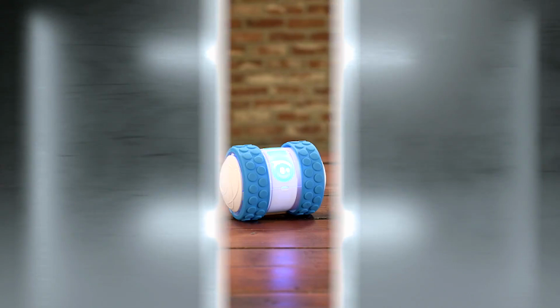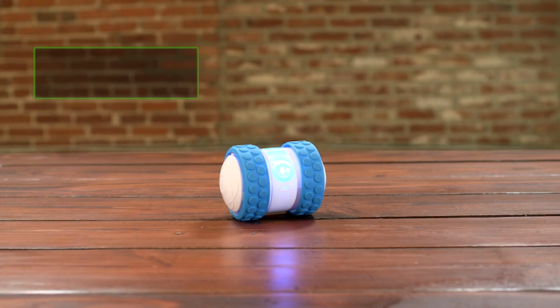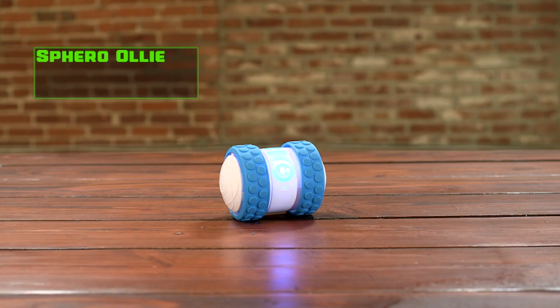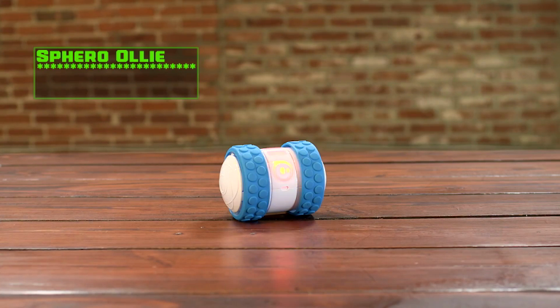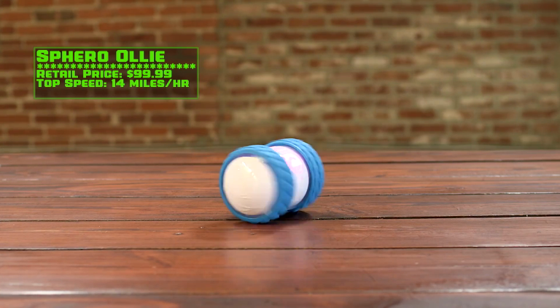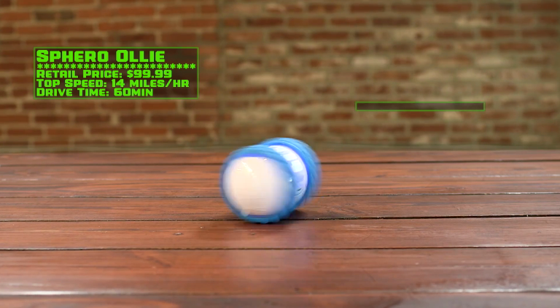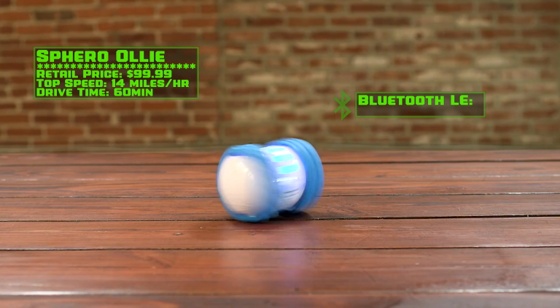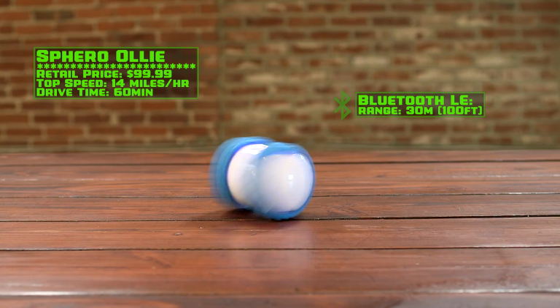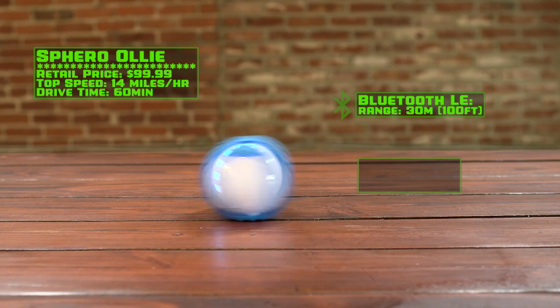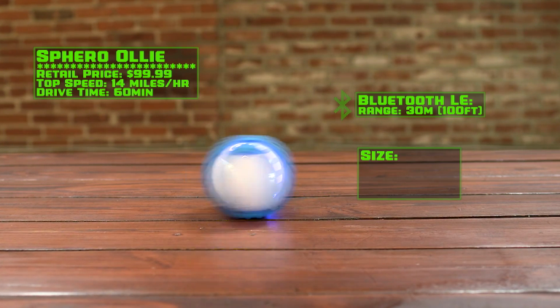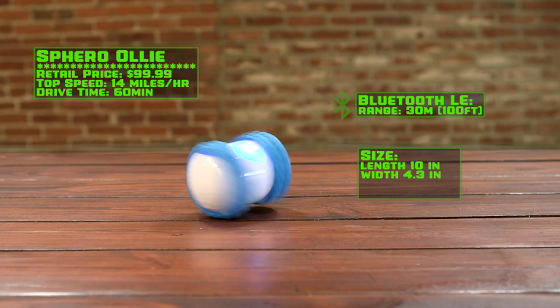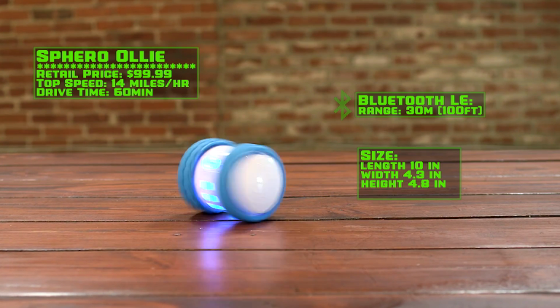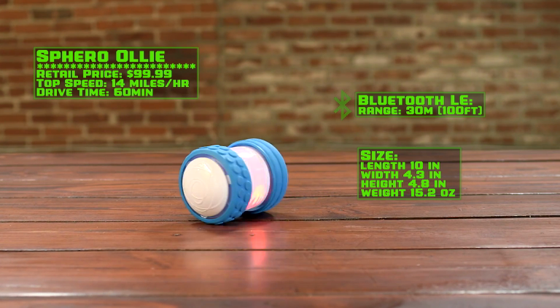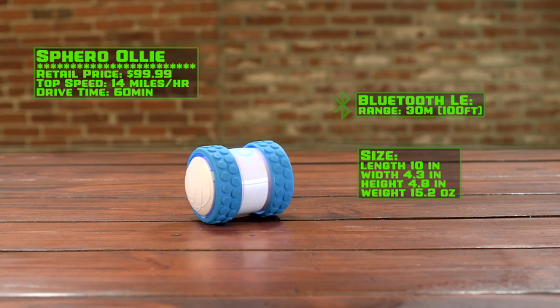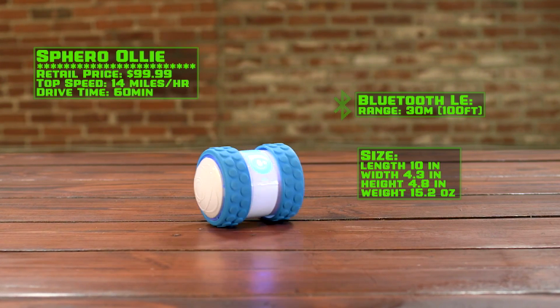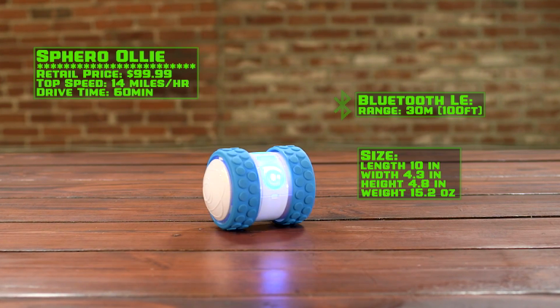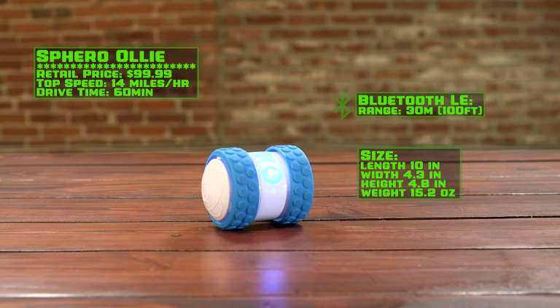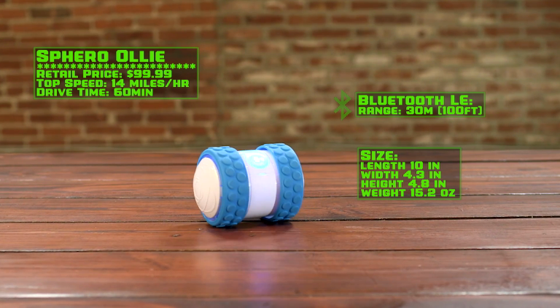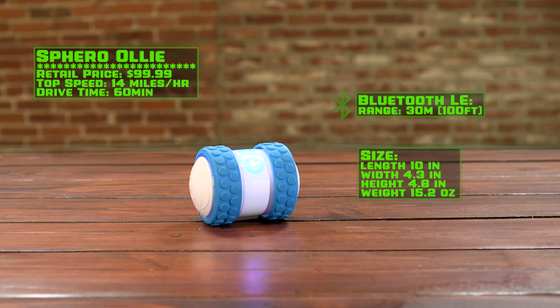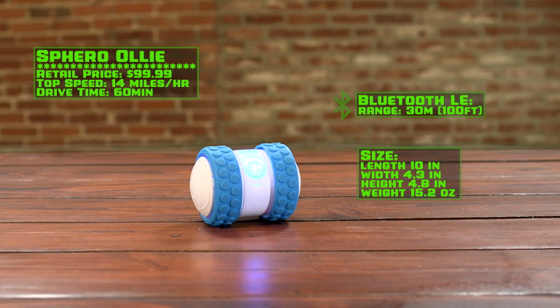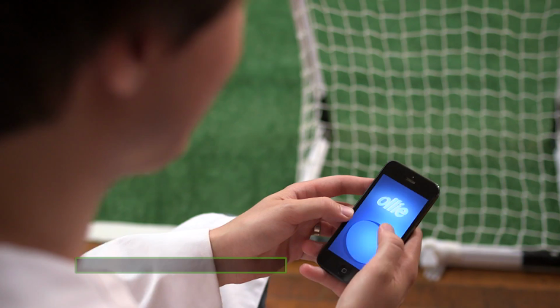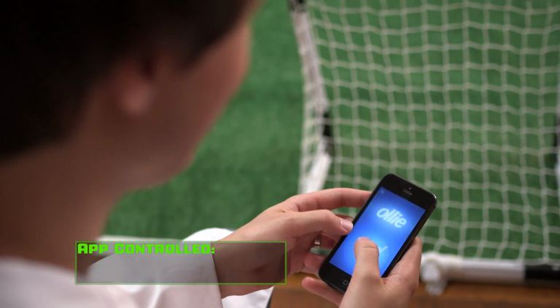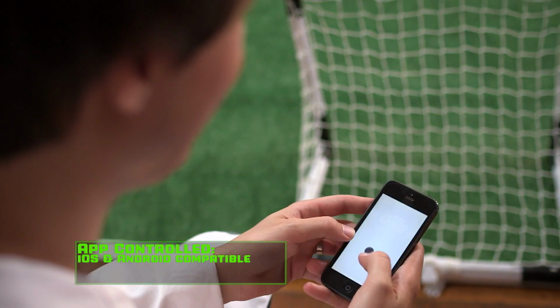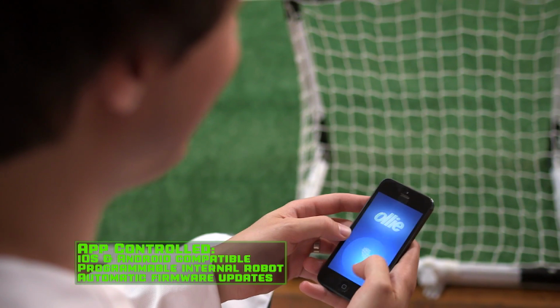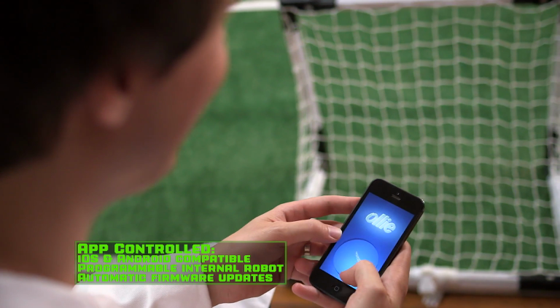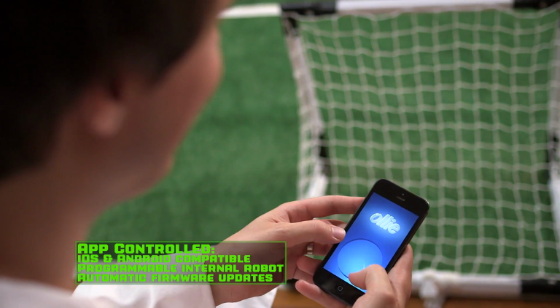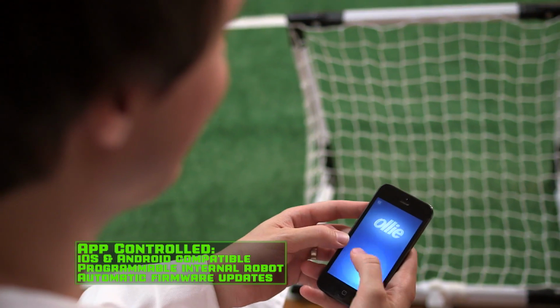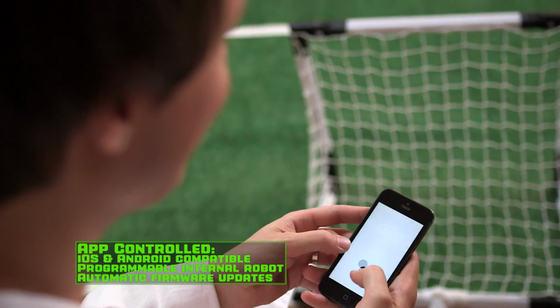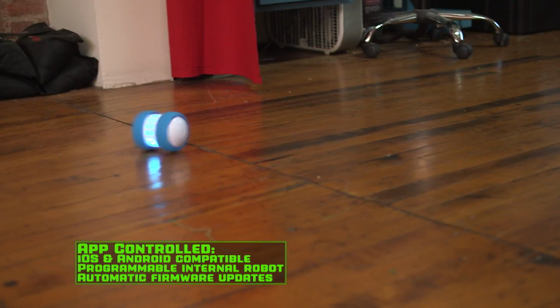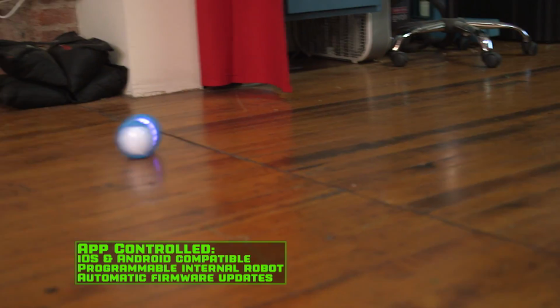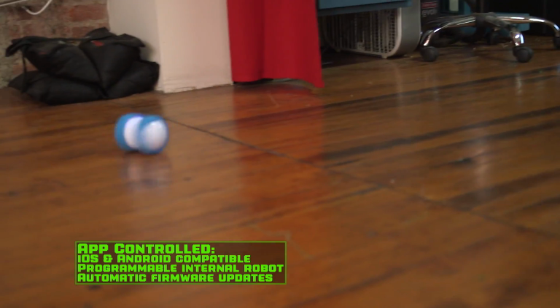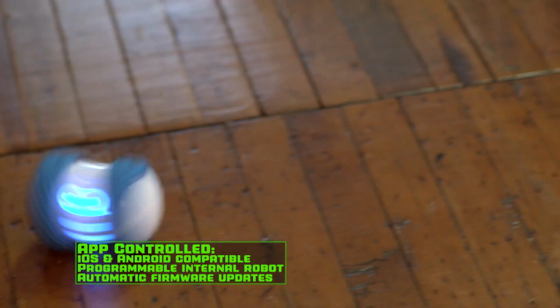Spin, drift, and flip at up to 14 miles per hour with the app-controlled Sphero Ollie.